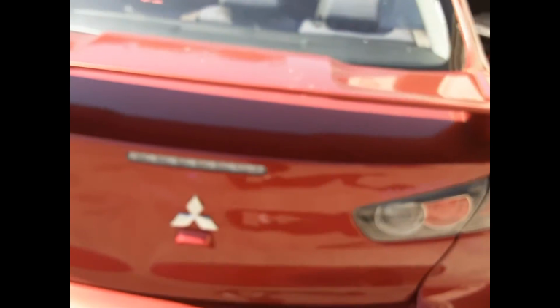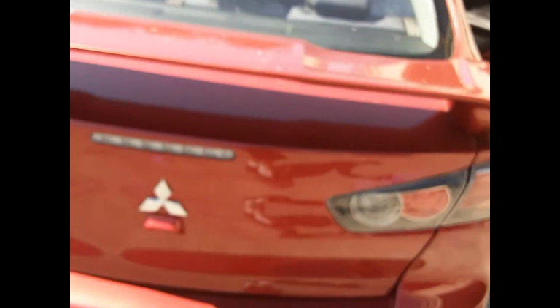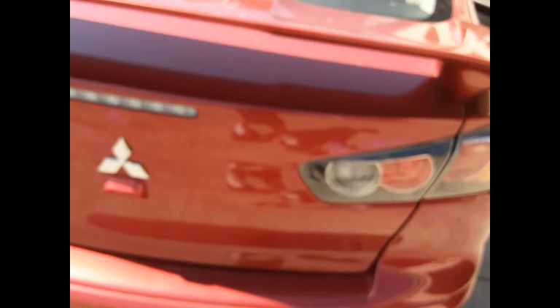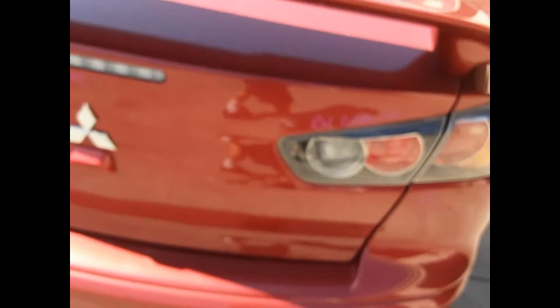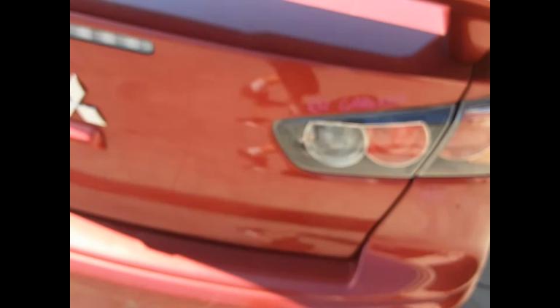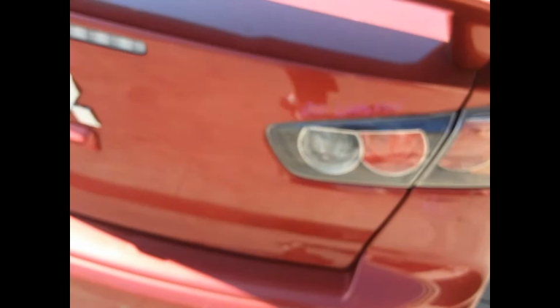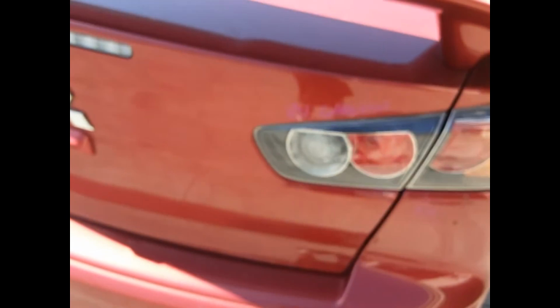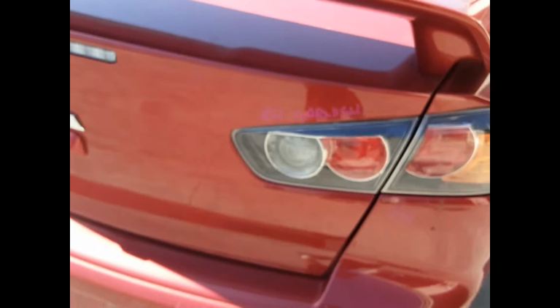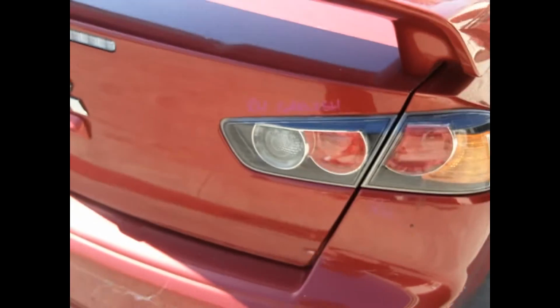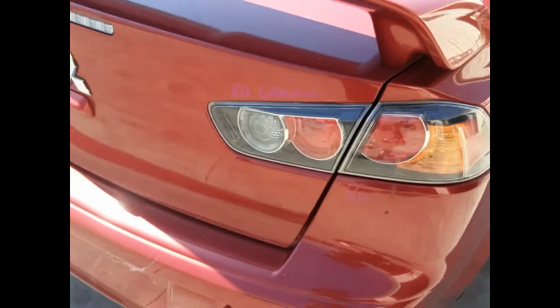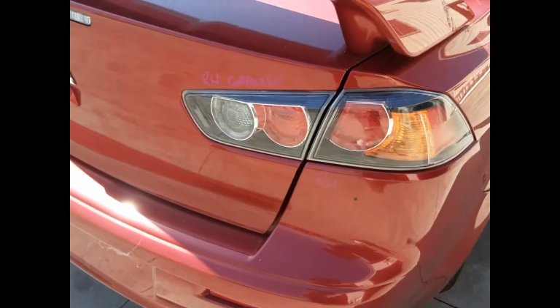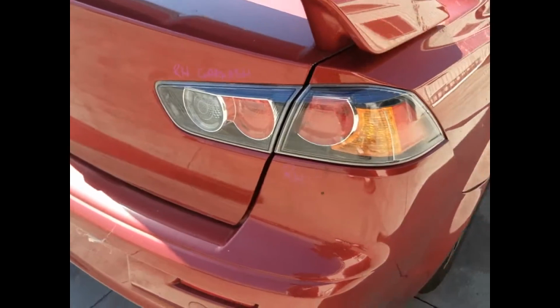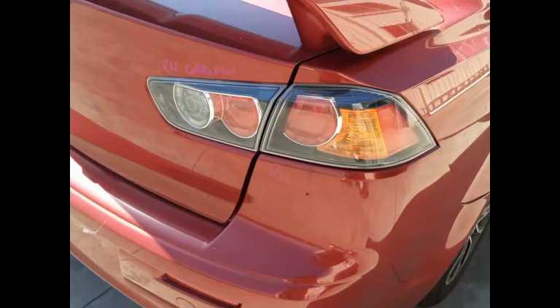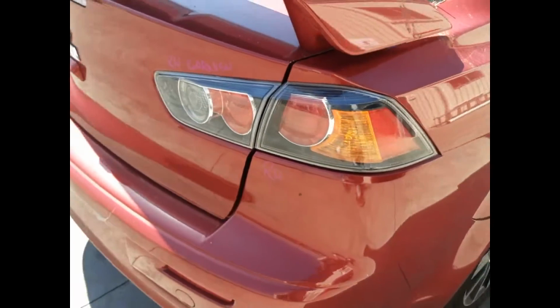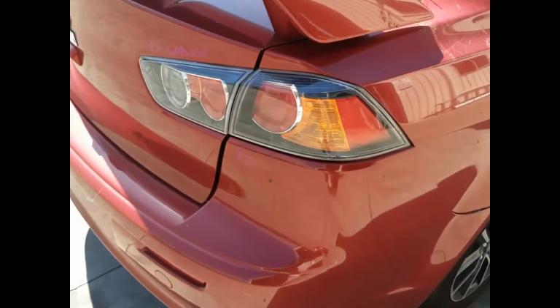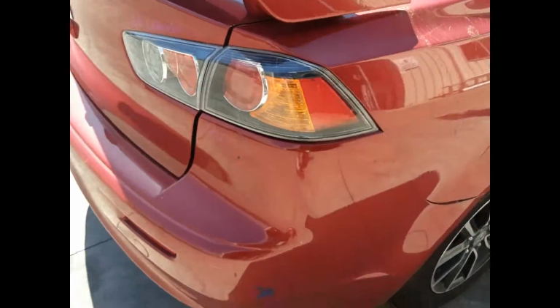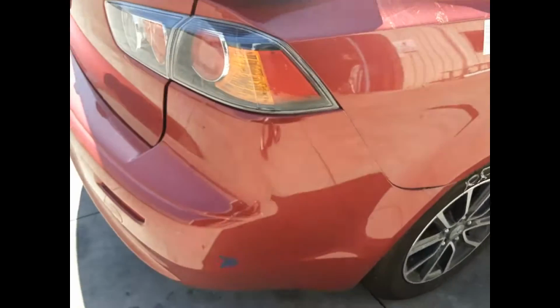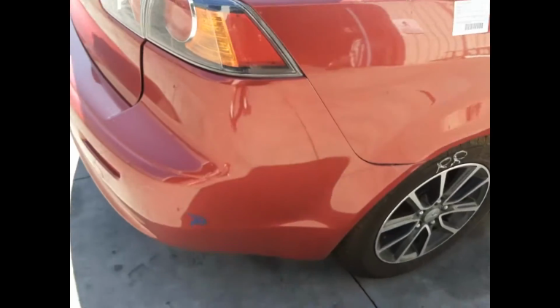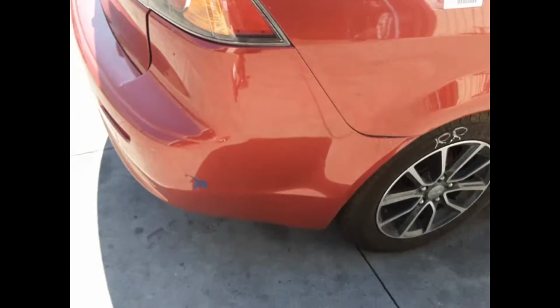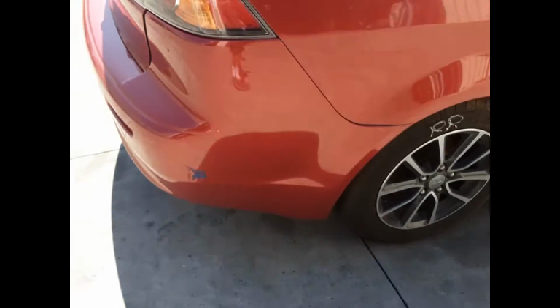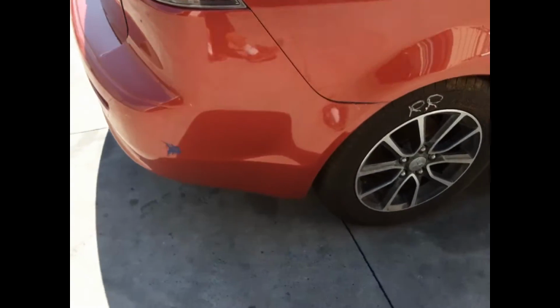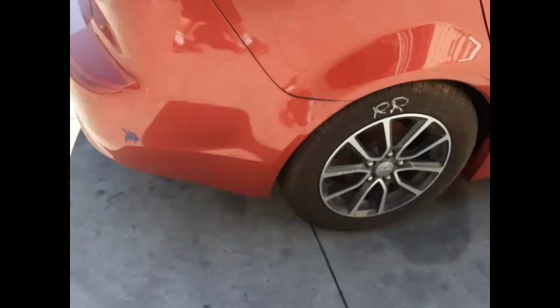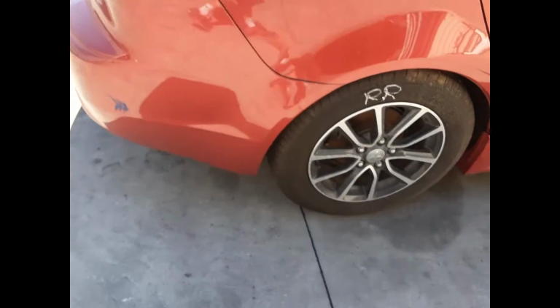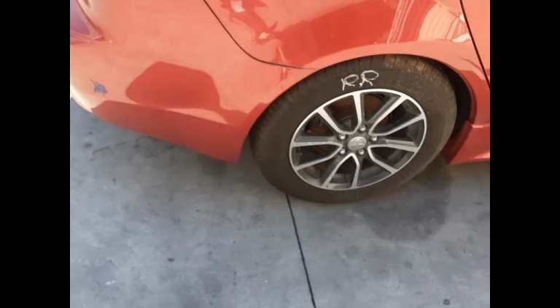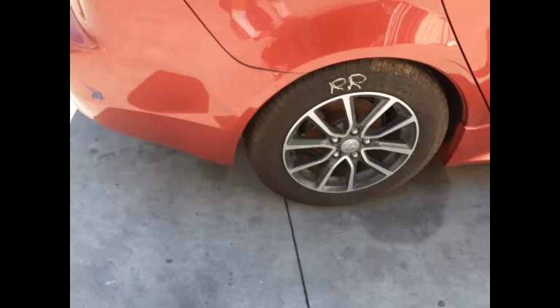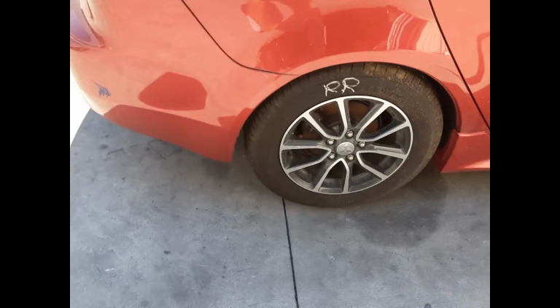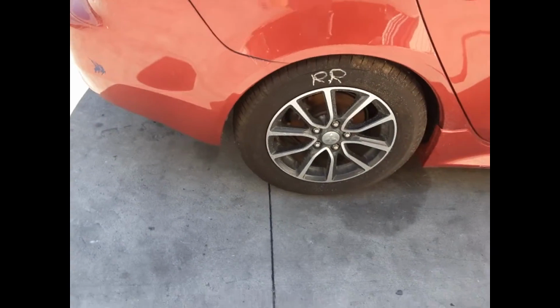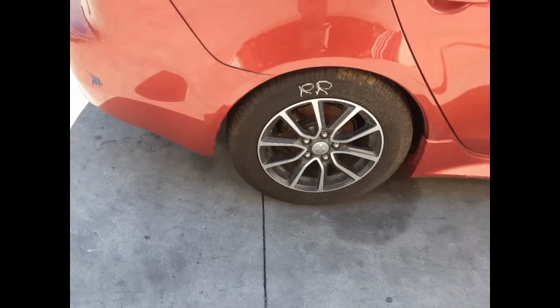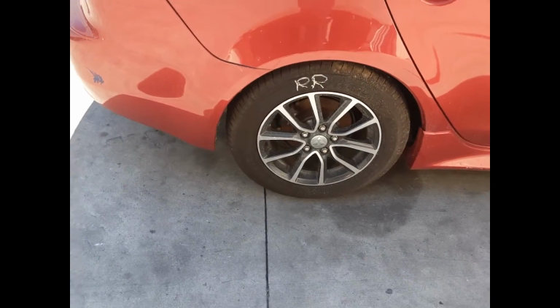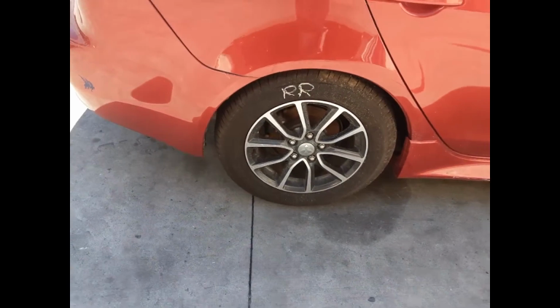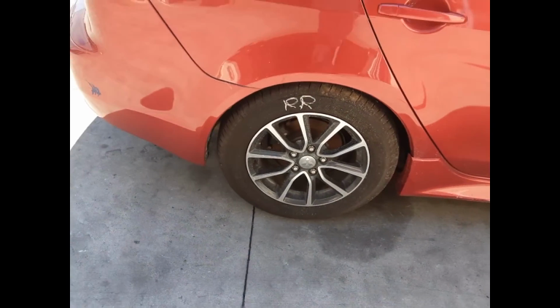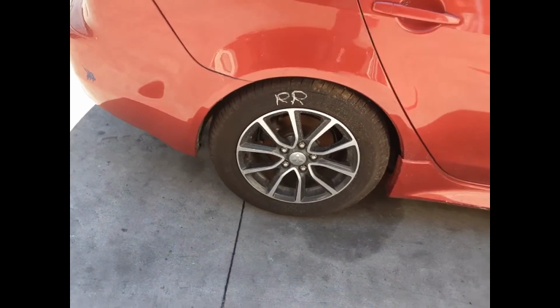Right hand boot lid garnish, right hand tail light, right rear 16 inch factory alloy mag with a good tyre.